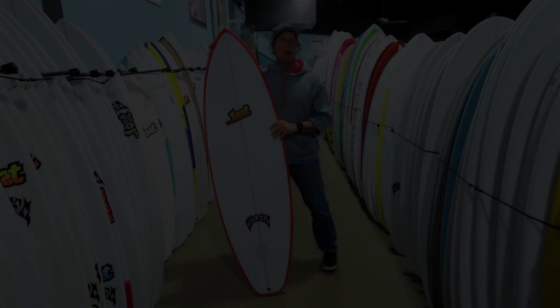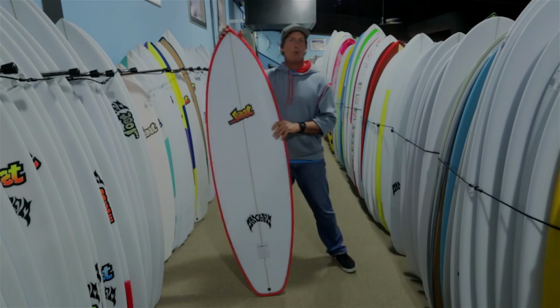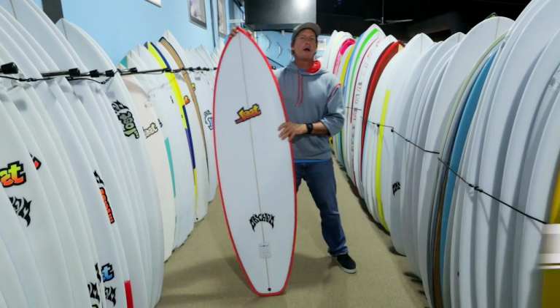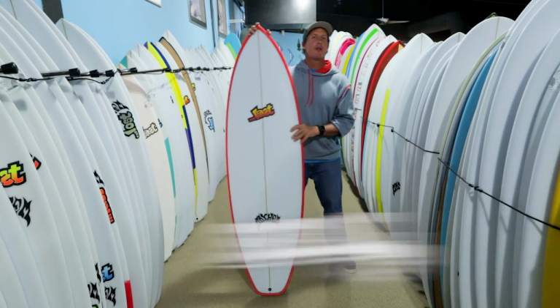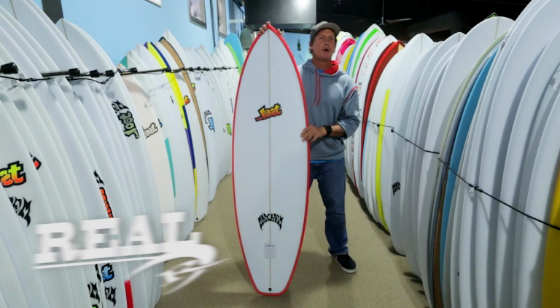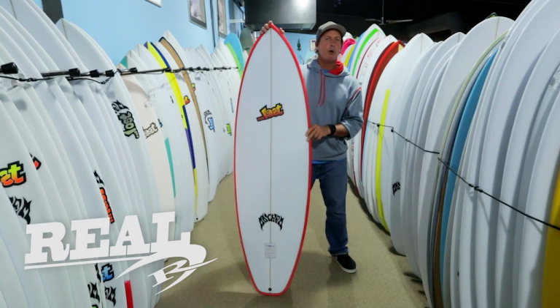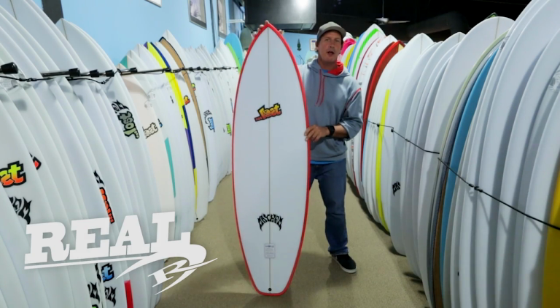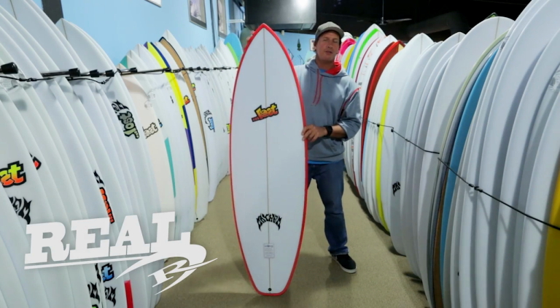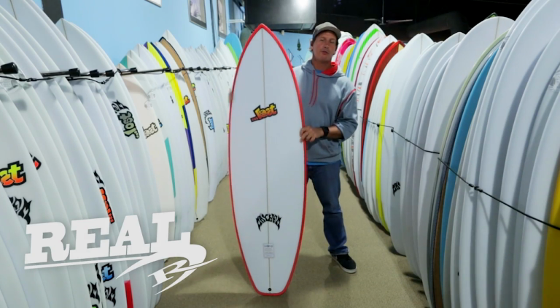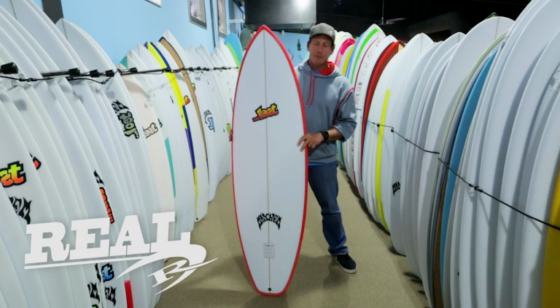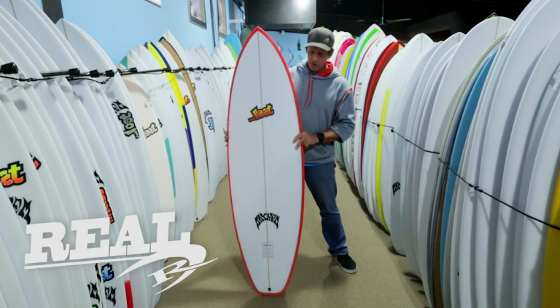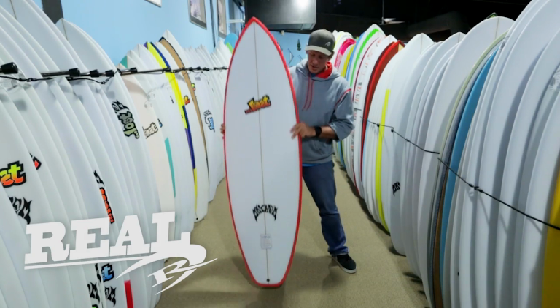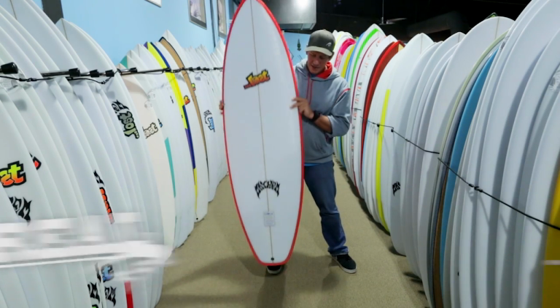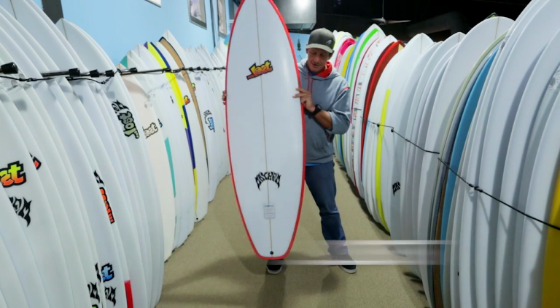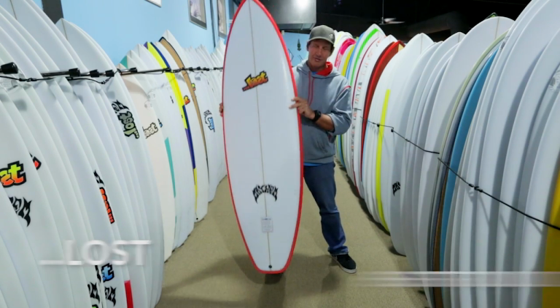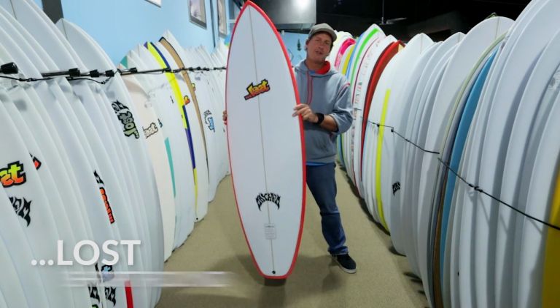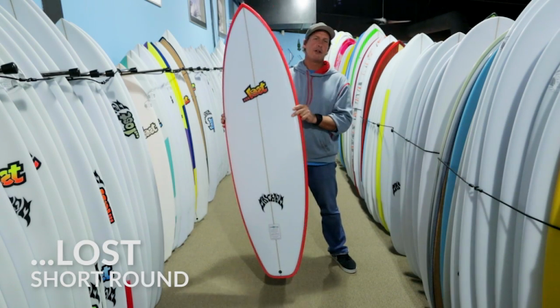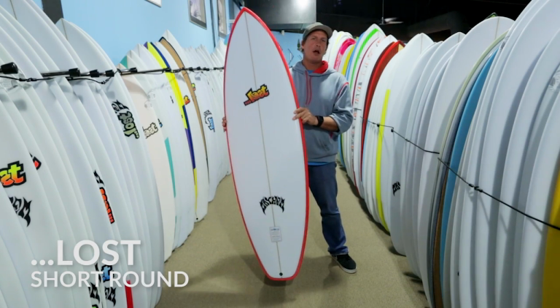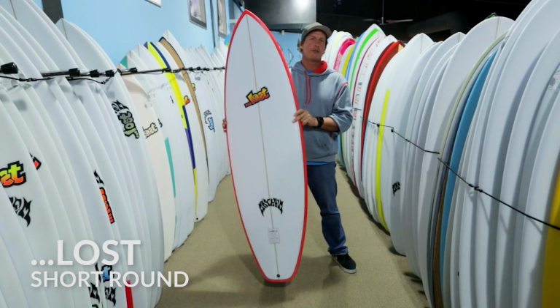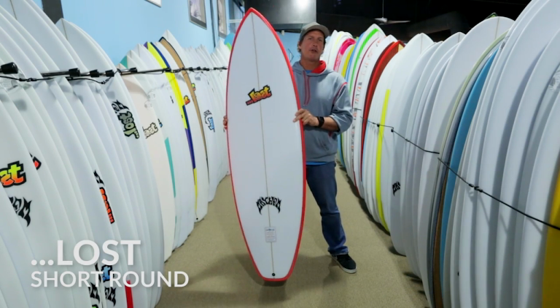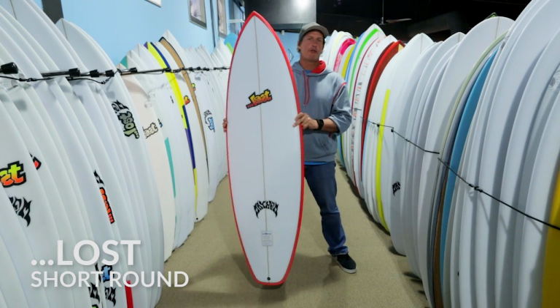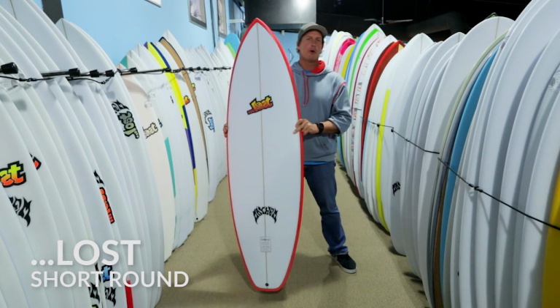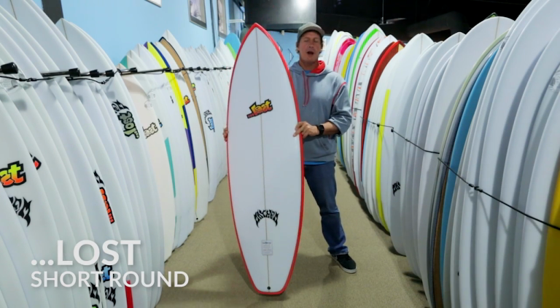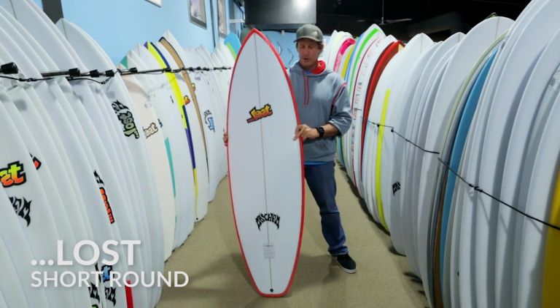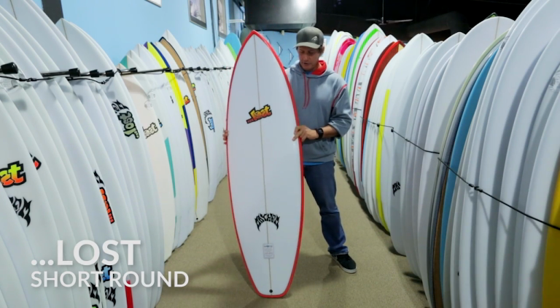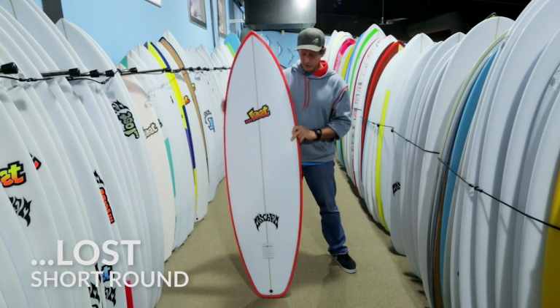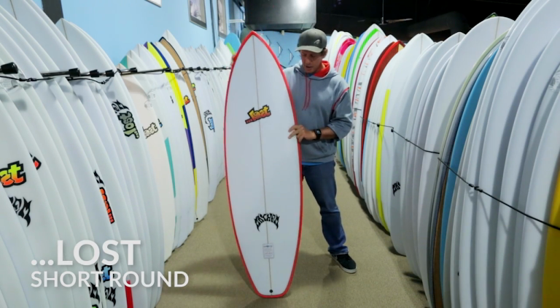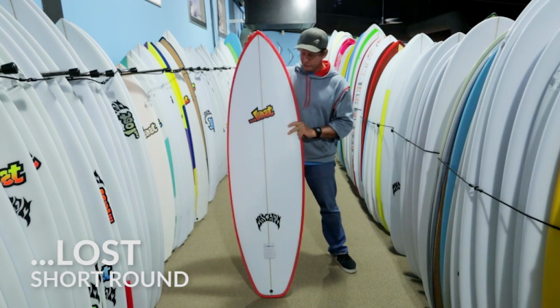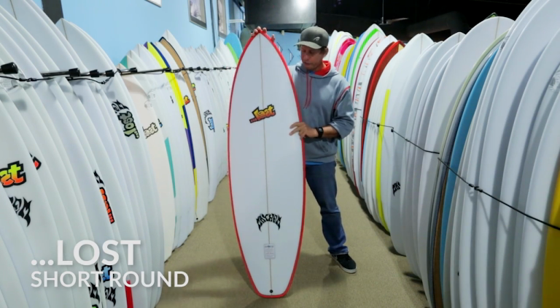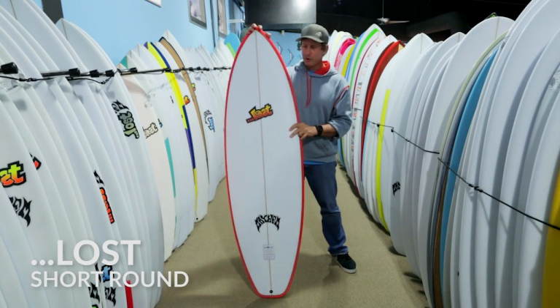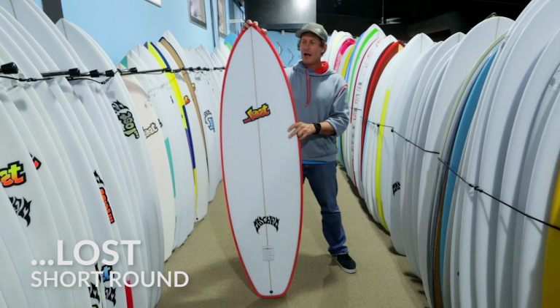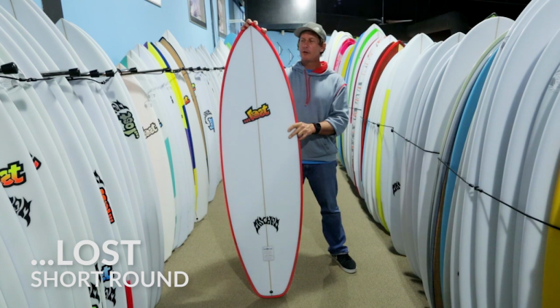Welcome to The Real Board Loft. I'm Tripp Foreman and this is The Lost Short Round.